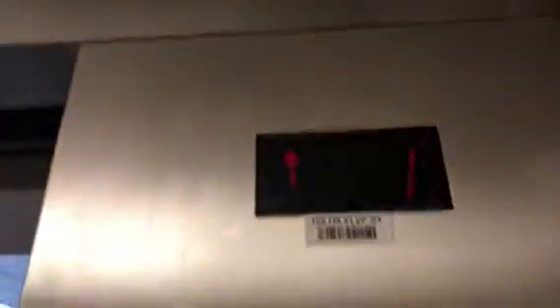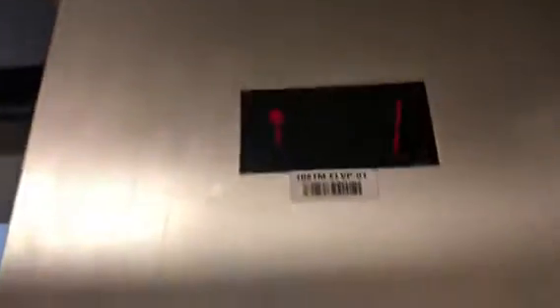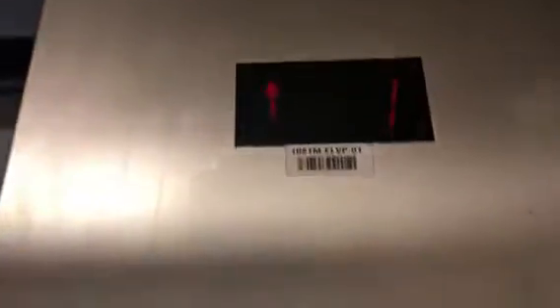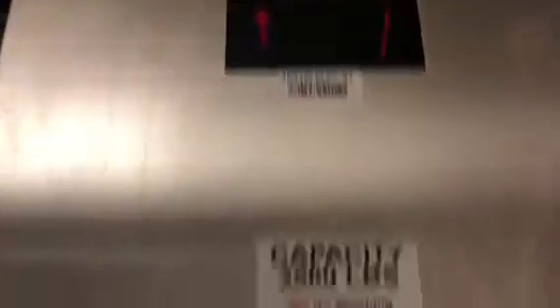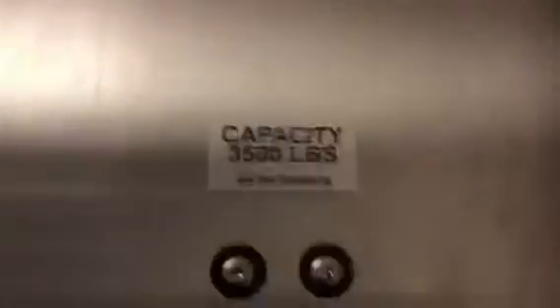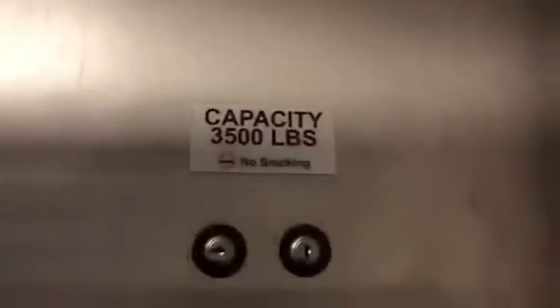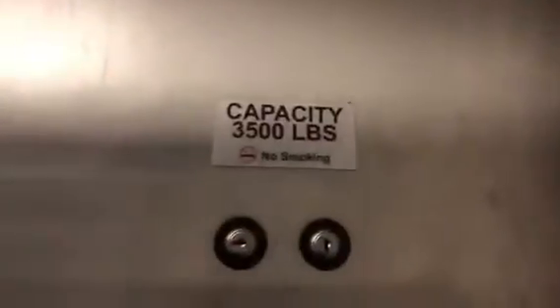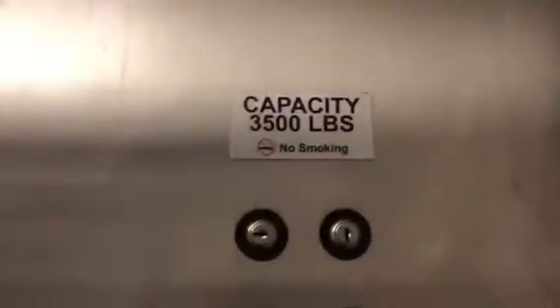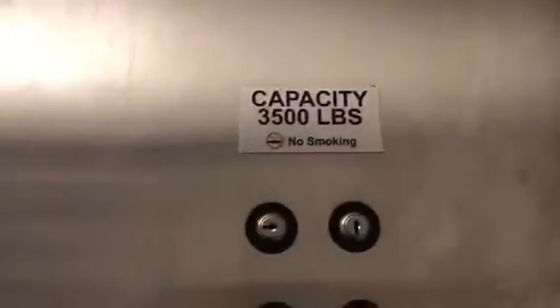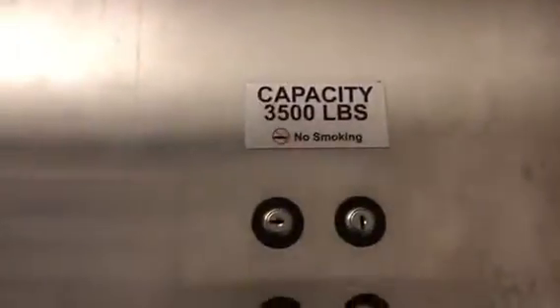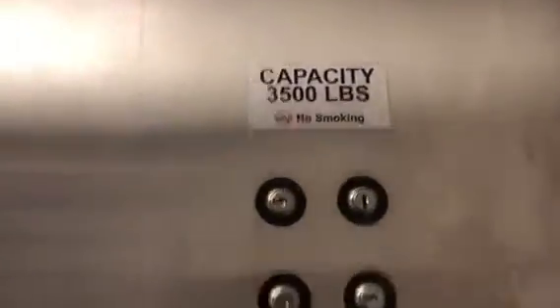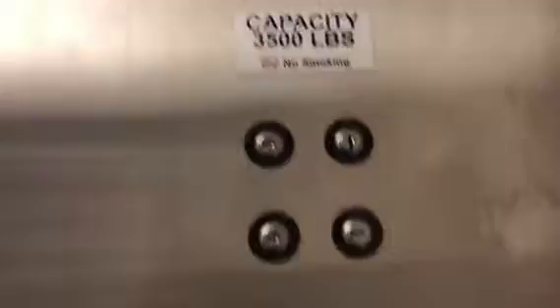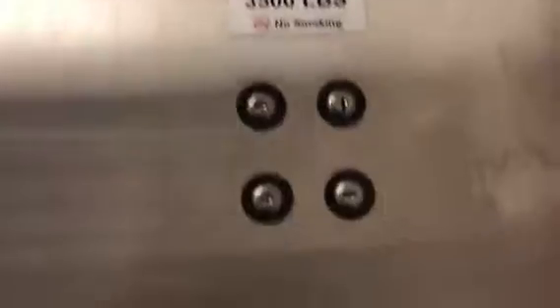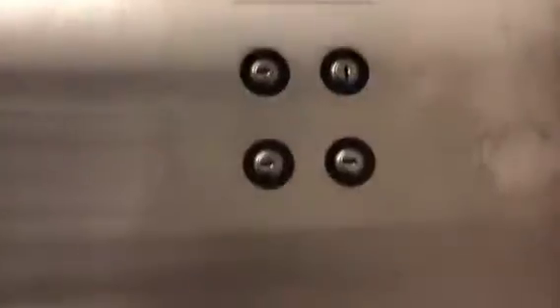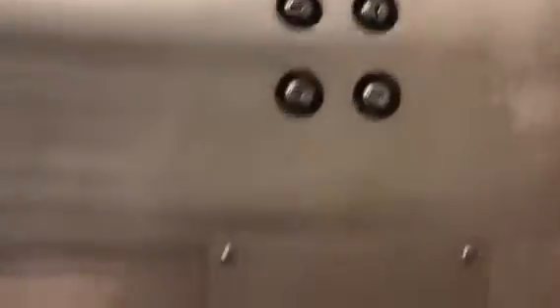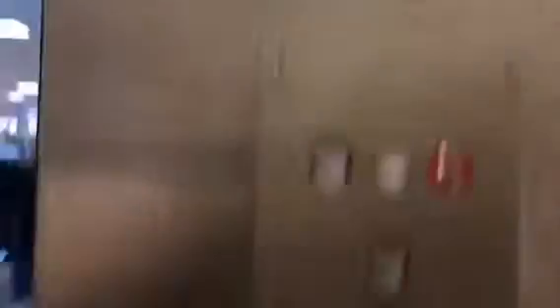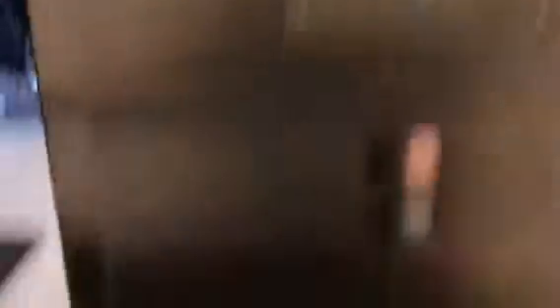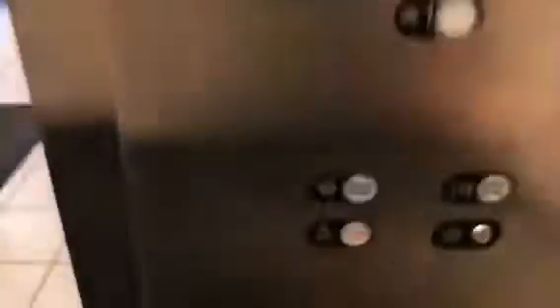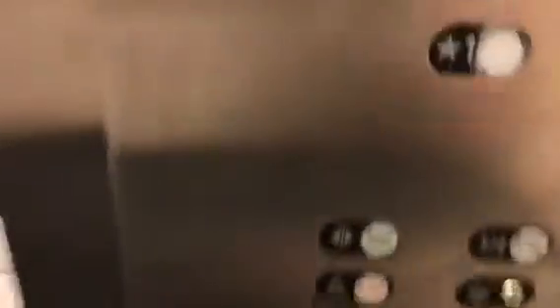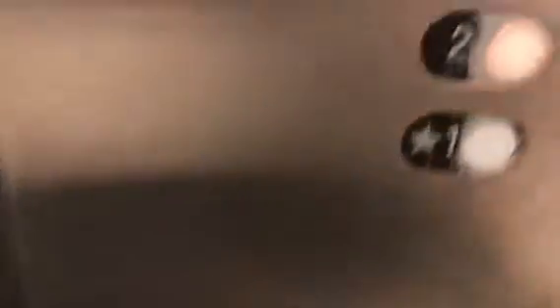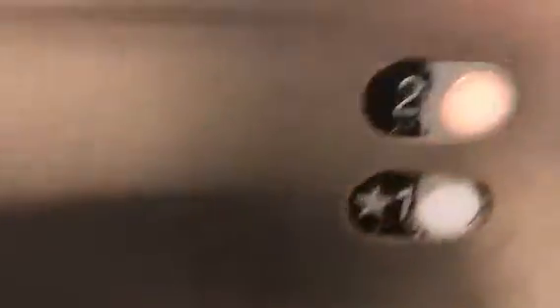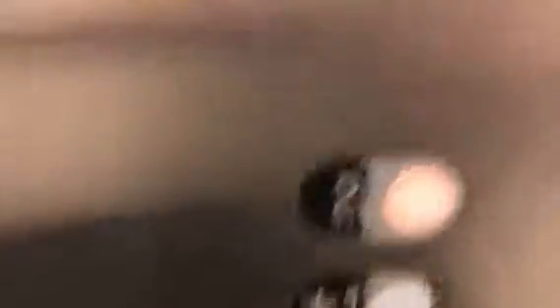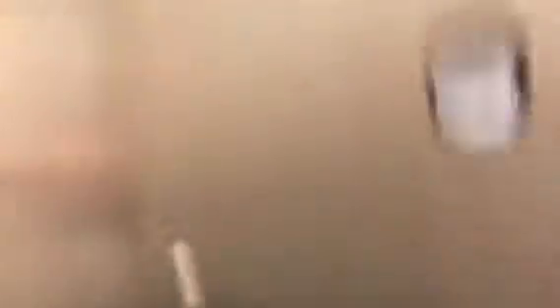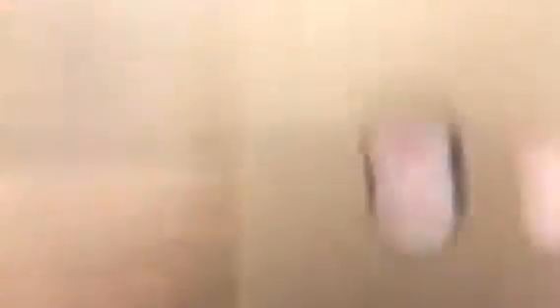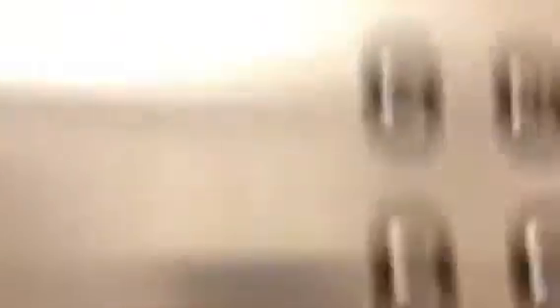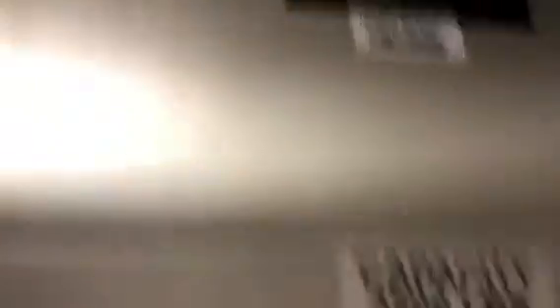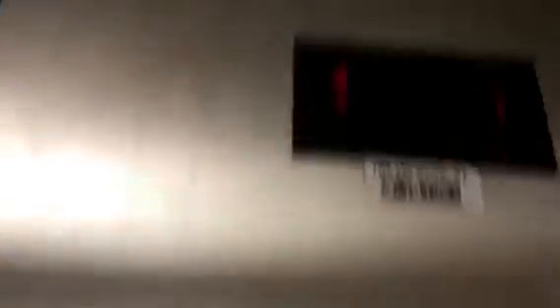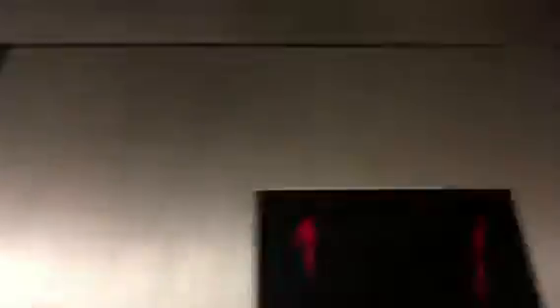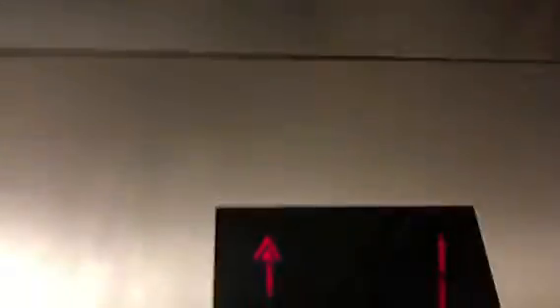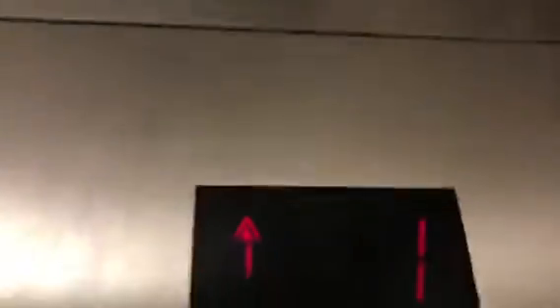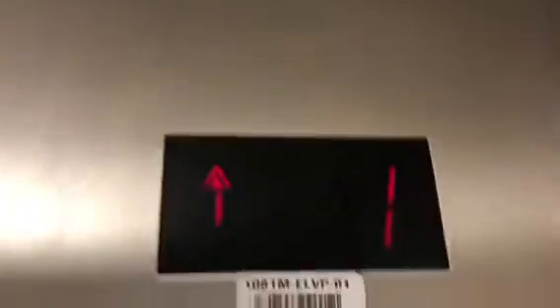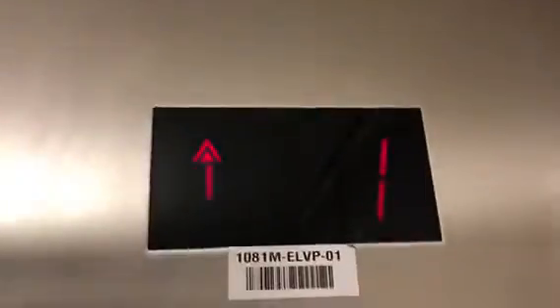There's a capacity tag. Capacity 300 pounds. No smoking. There's your key switches.